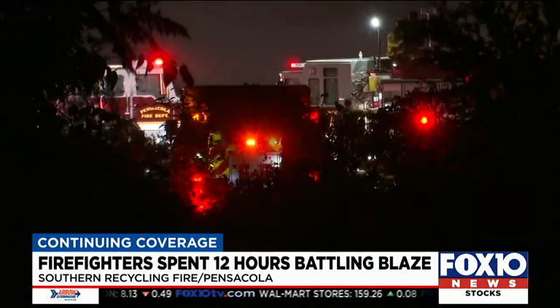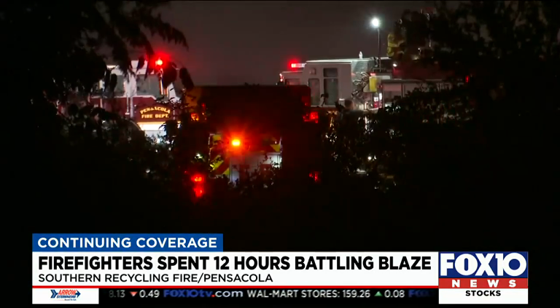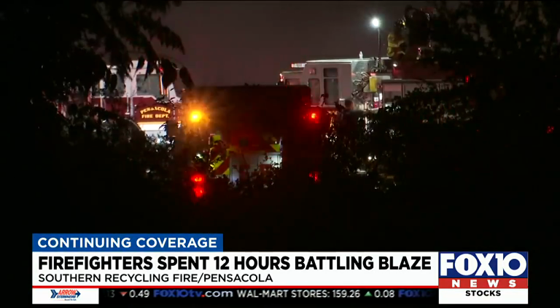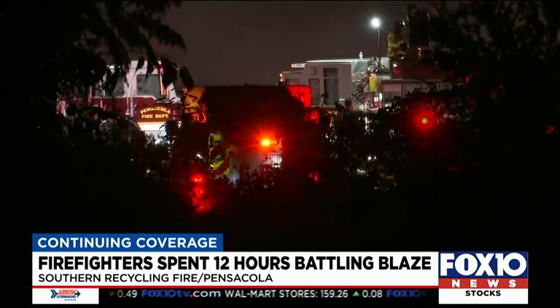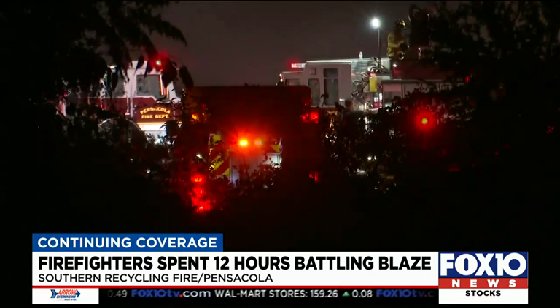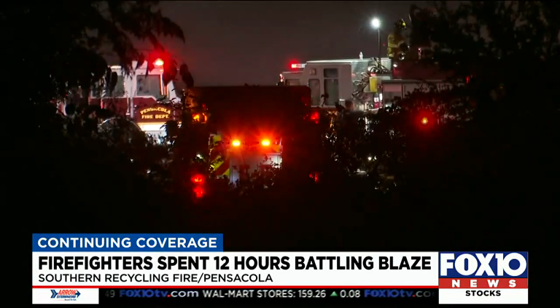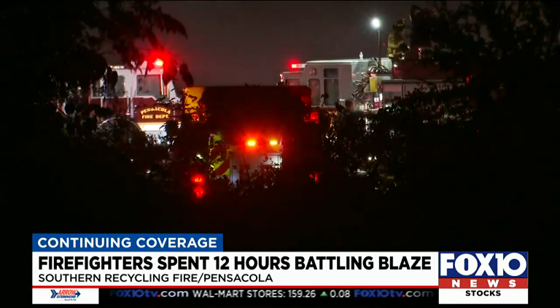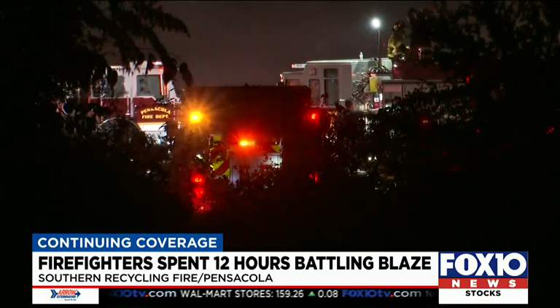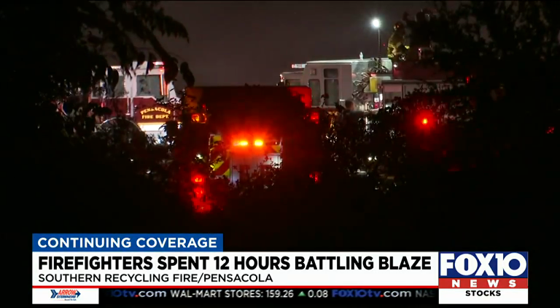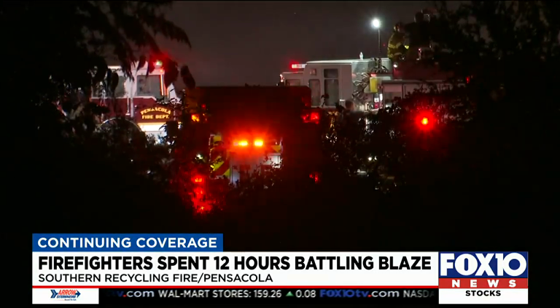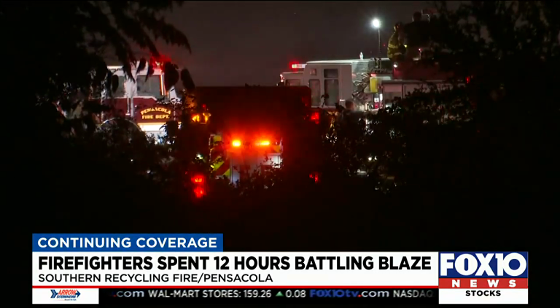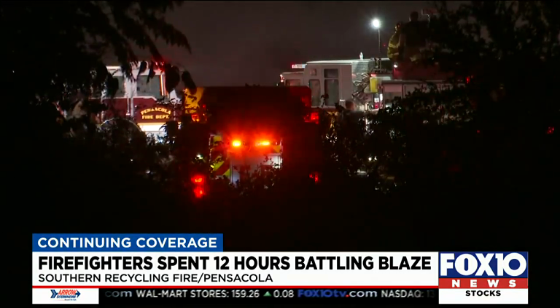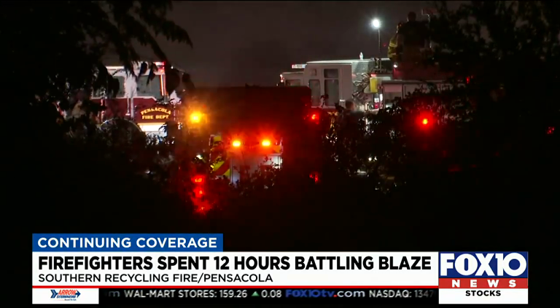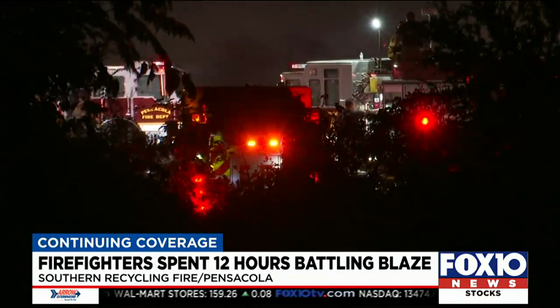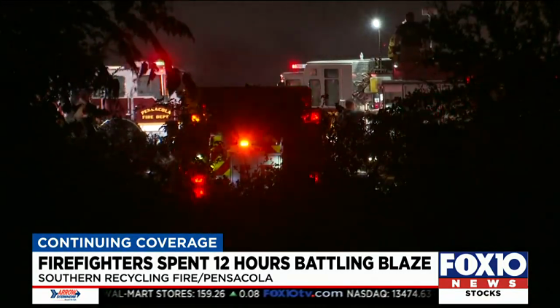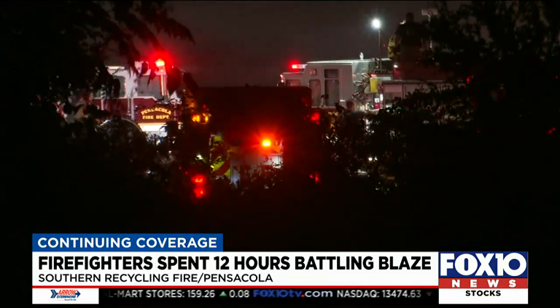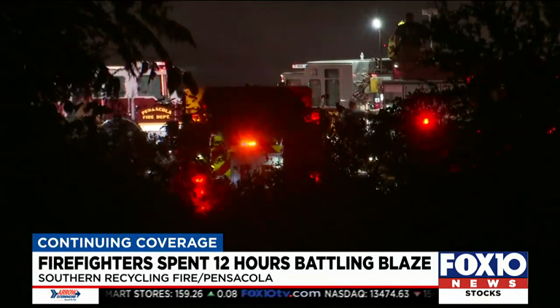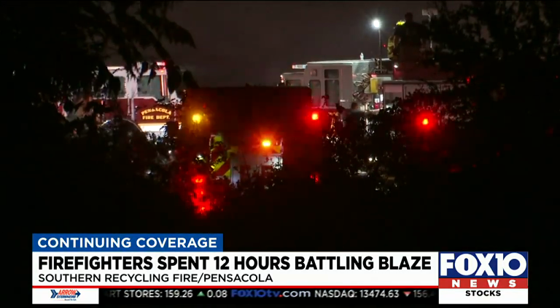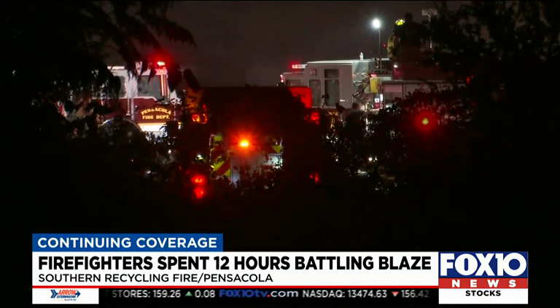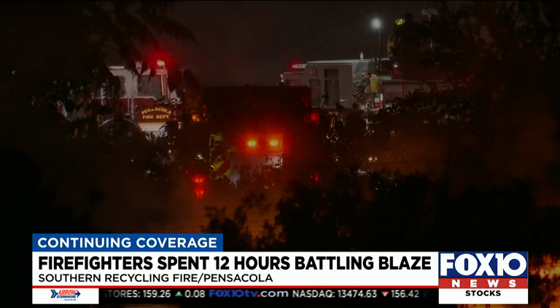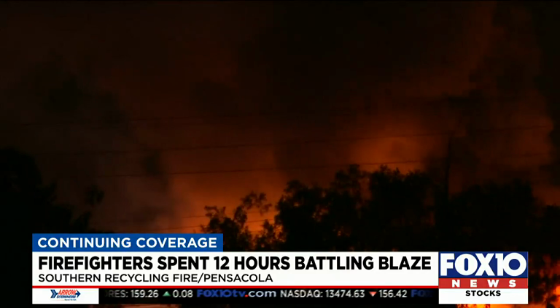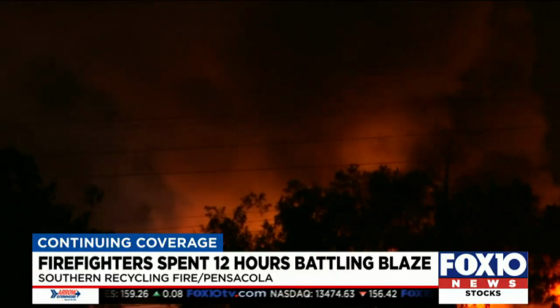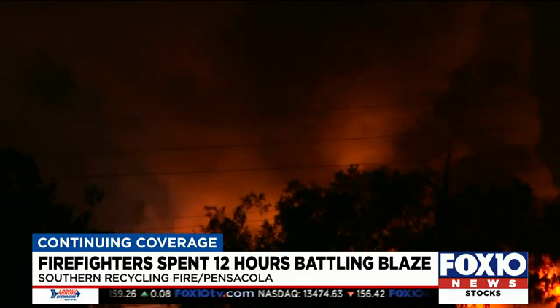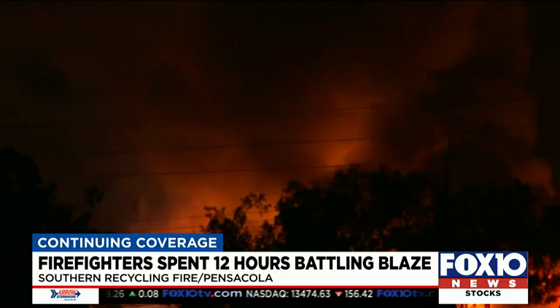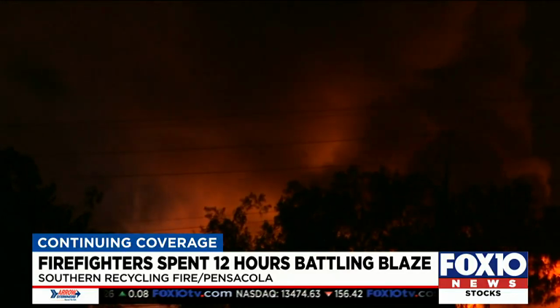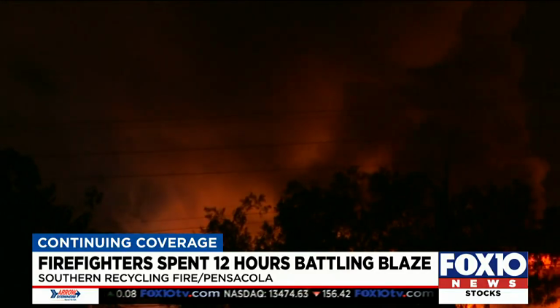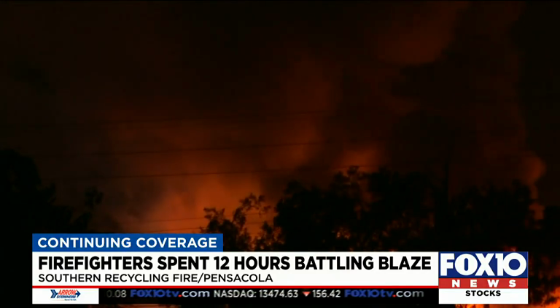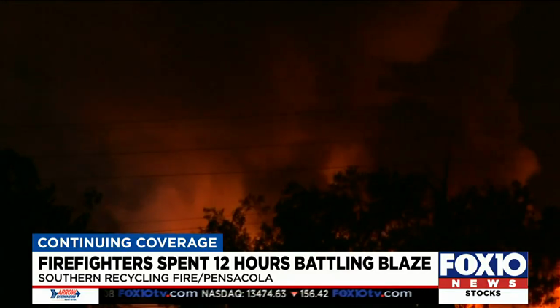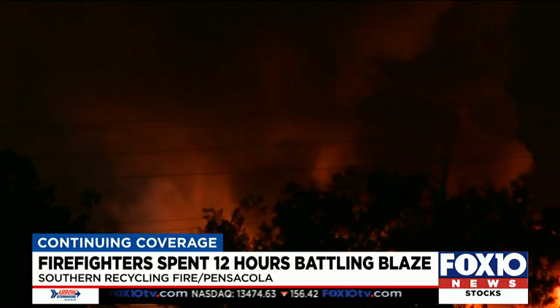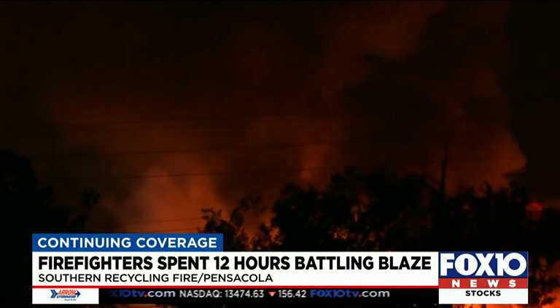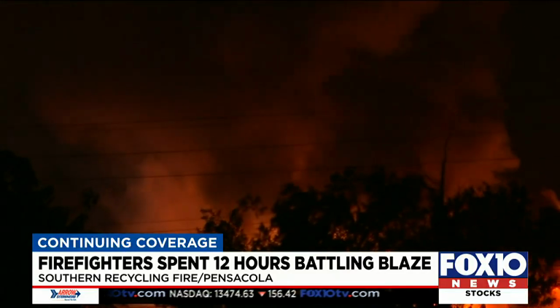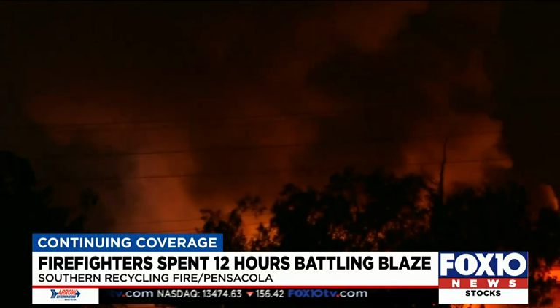Five engines and a ladder truck responded just before 8:30 last night. A battalion chief and command staff soon followed.